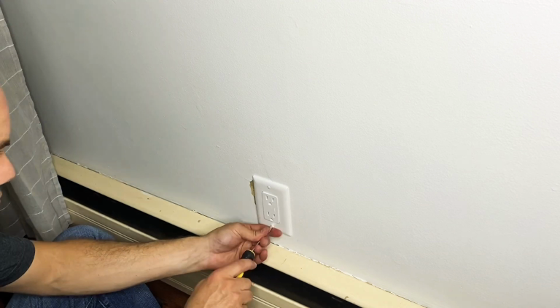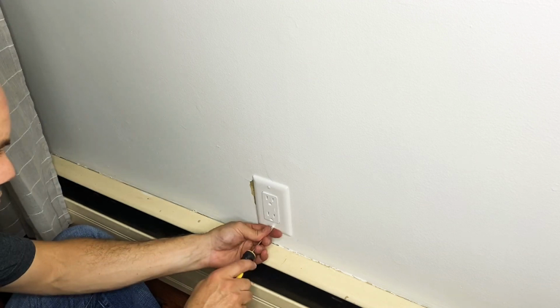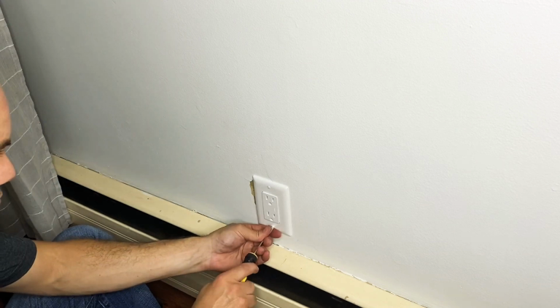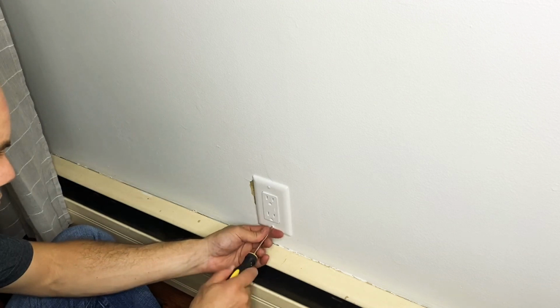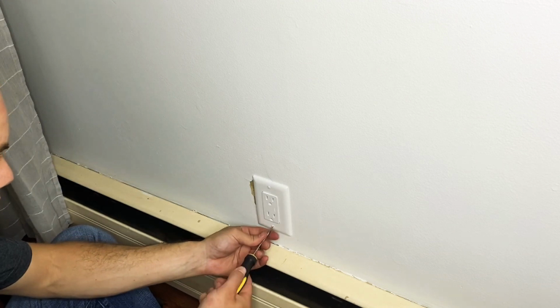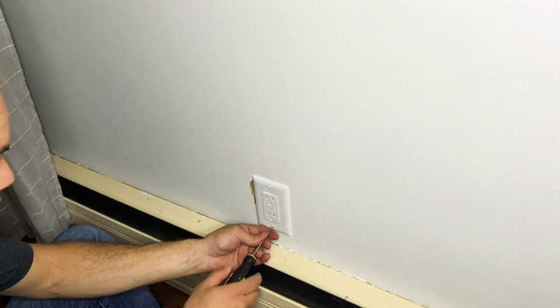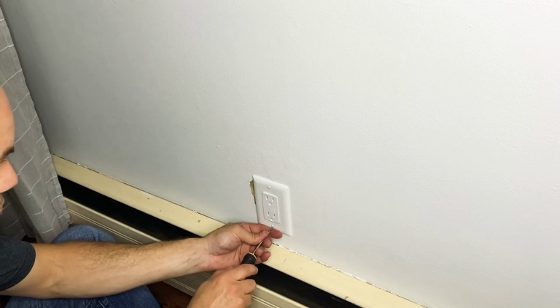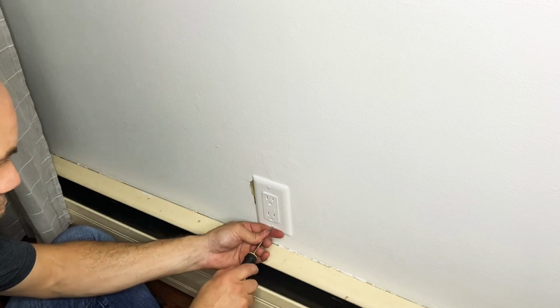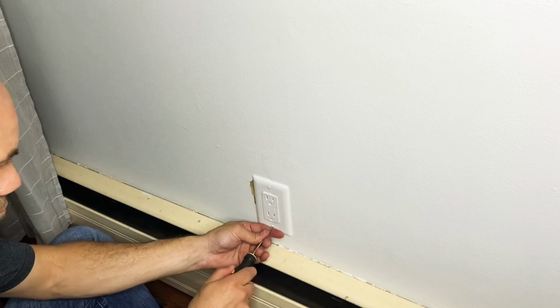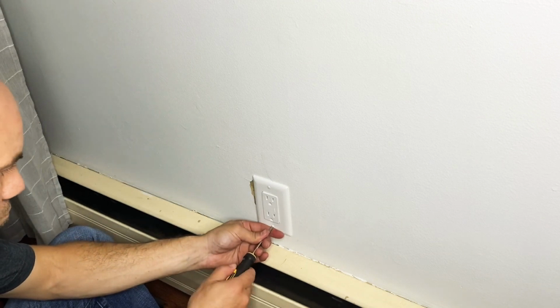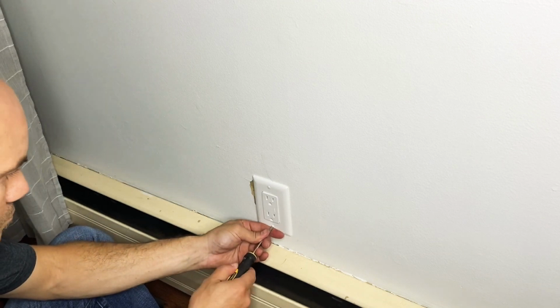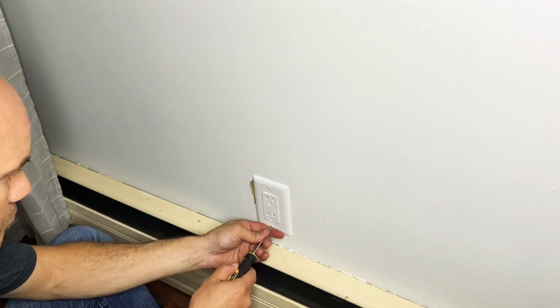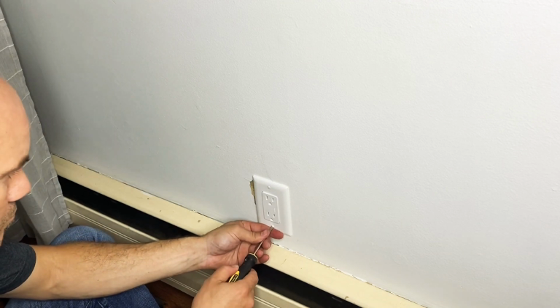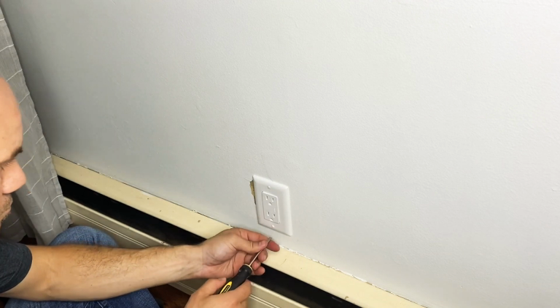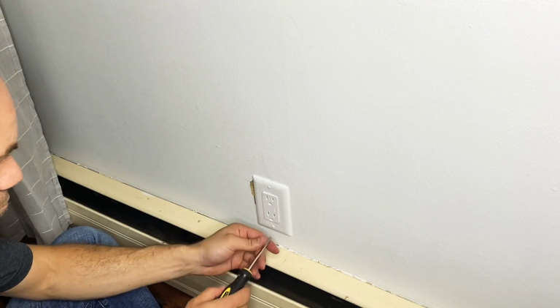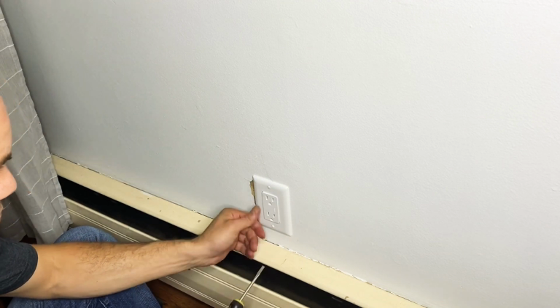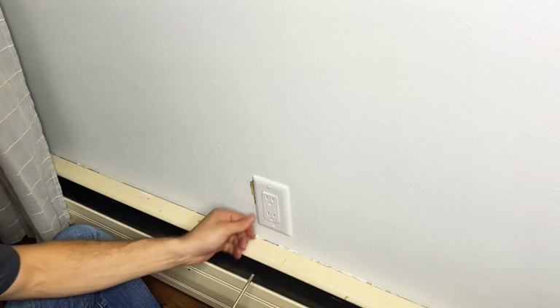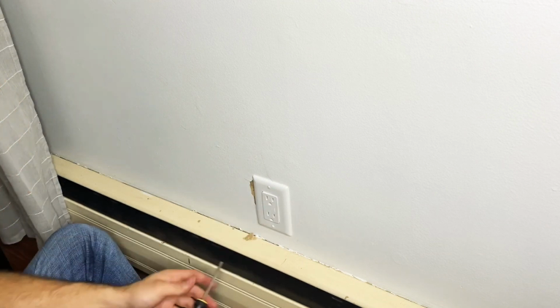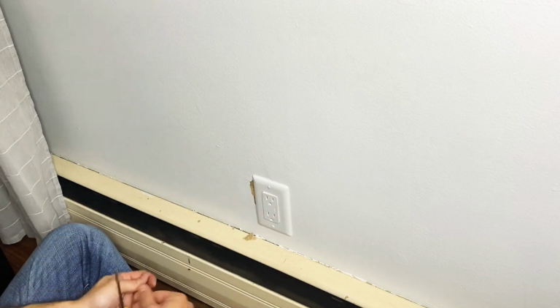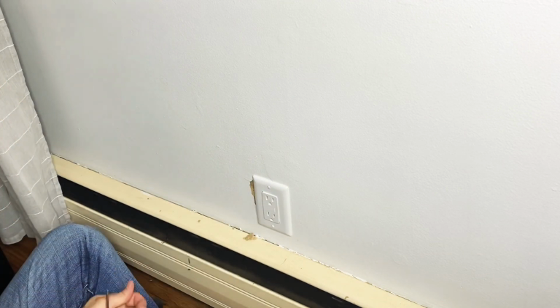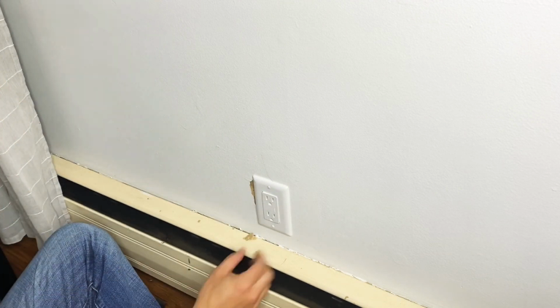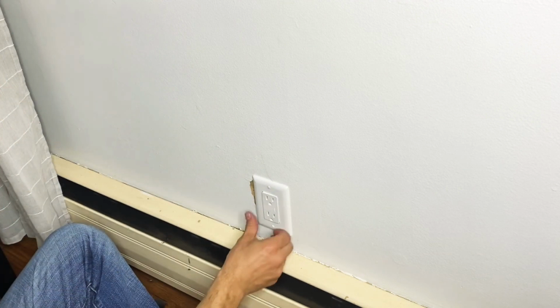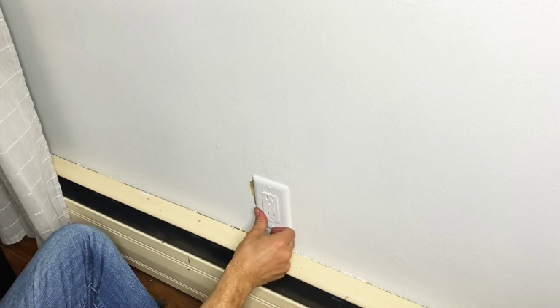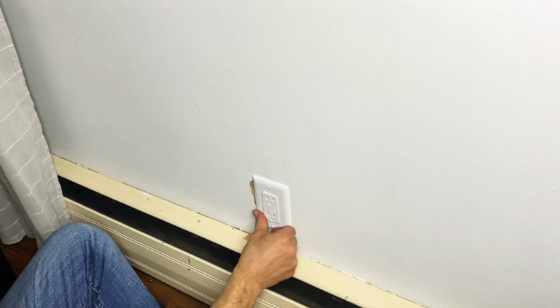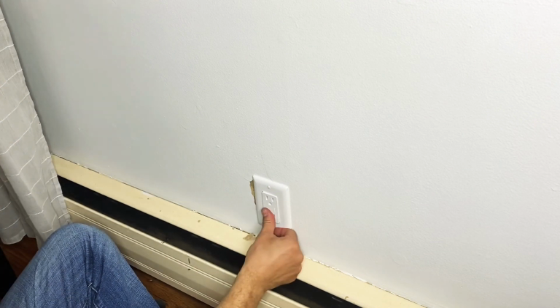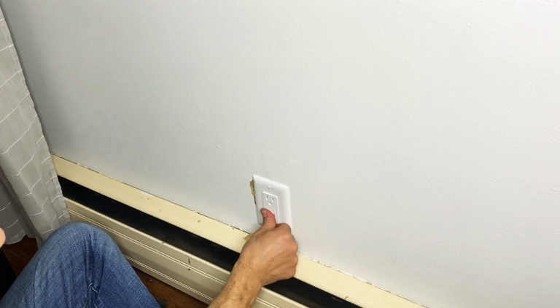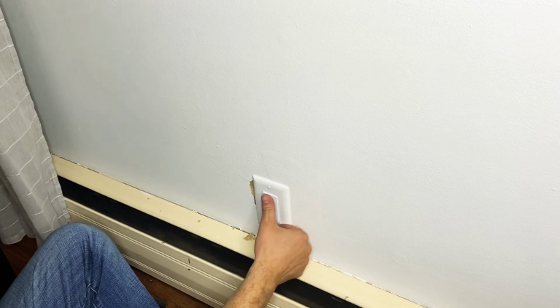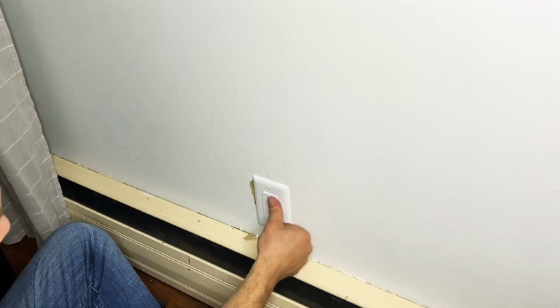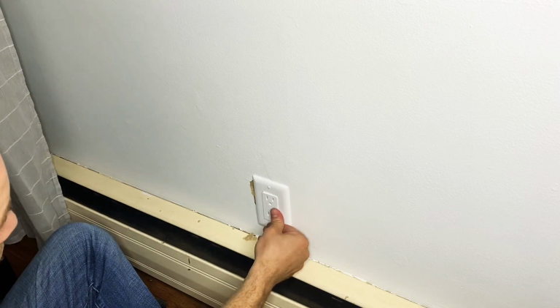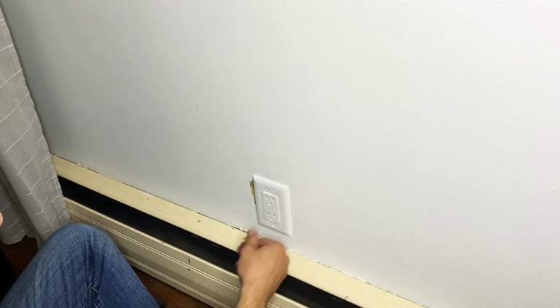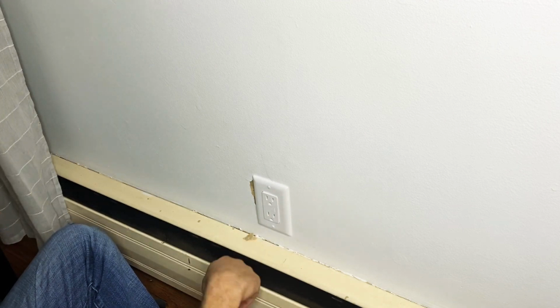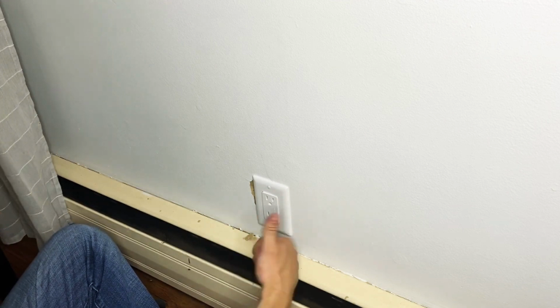After you're done, go turn the breaker back on, plug something in, and make sure everything works.